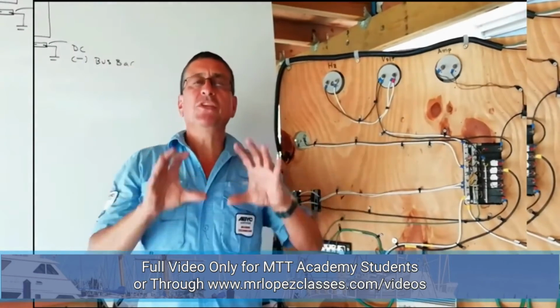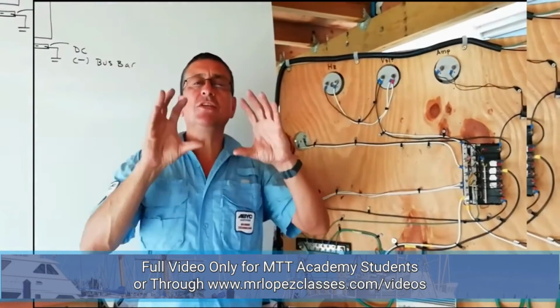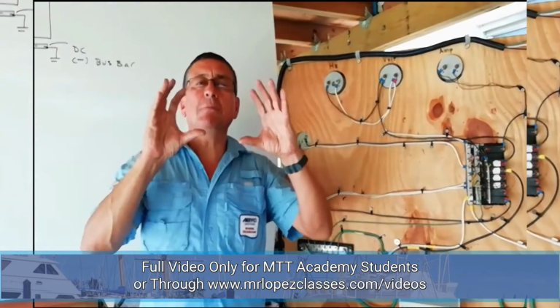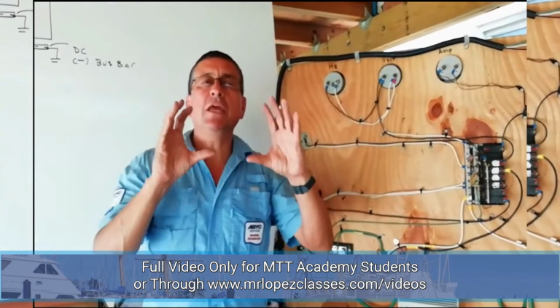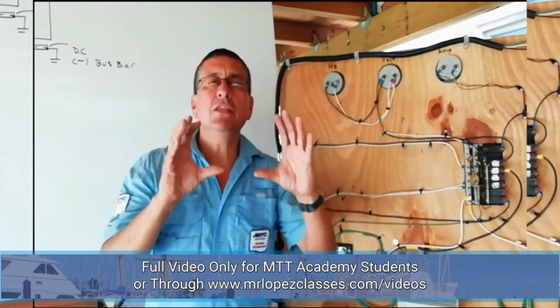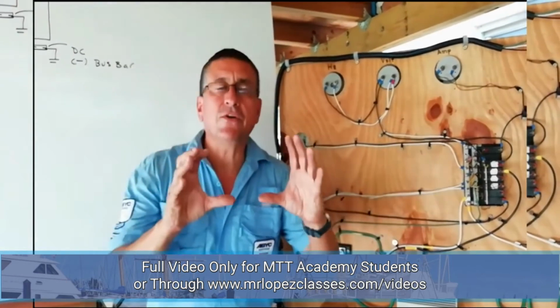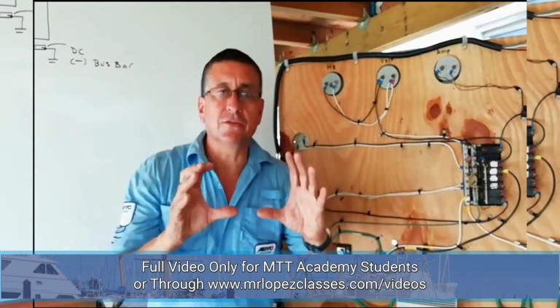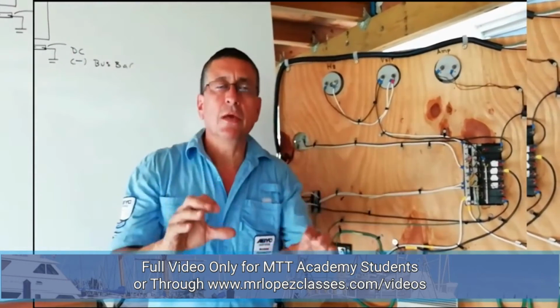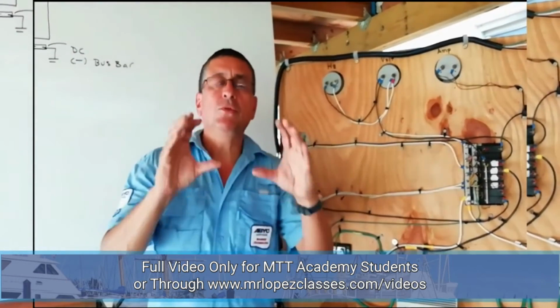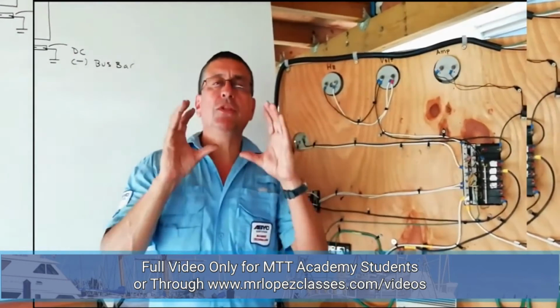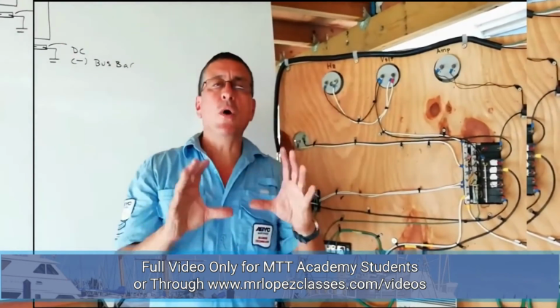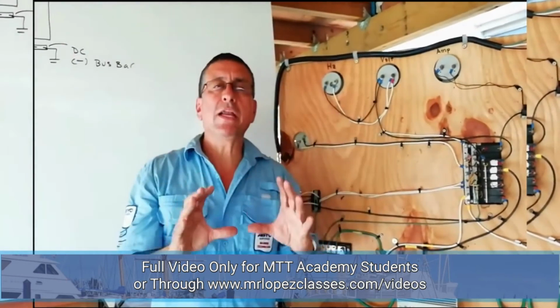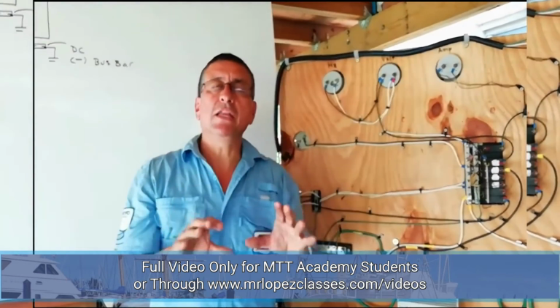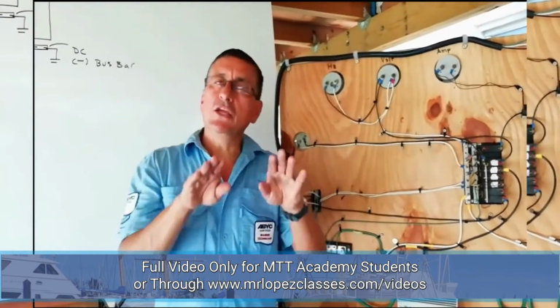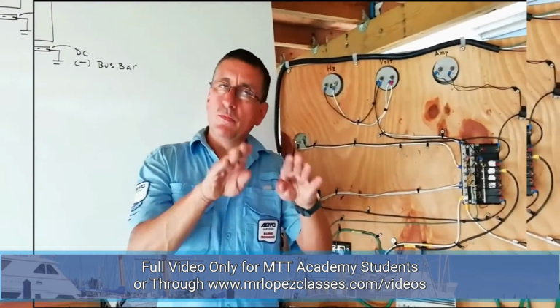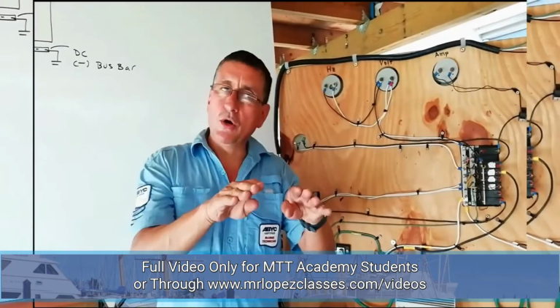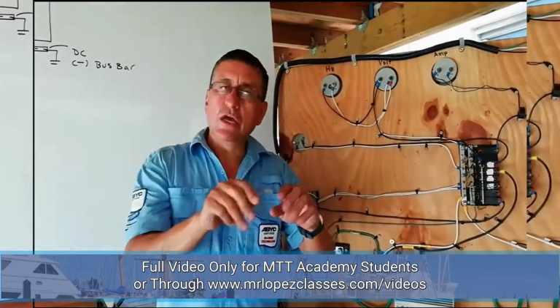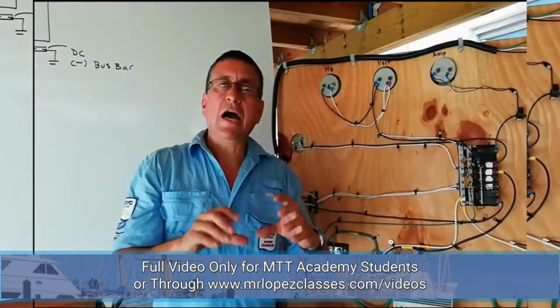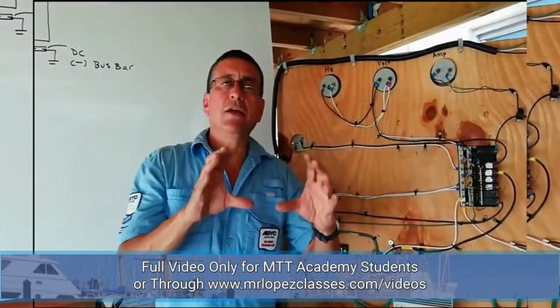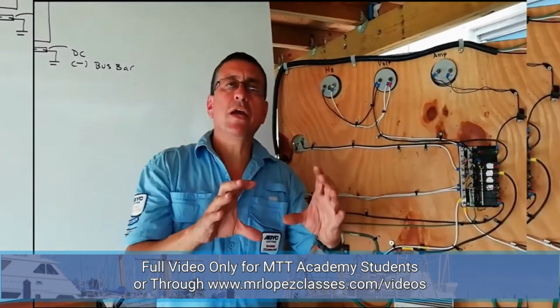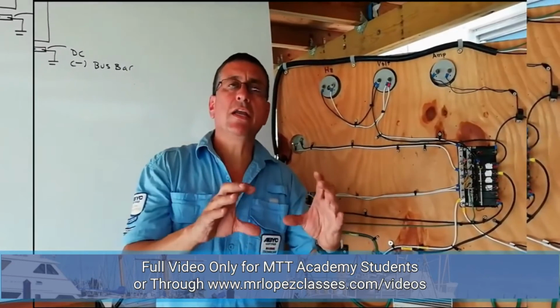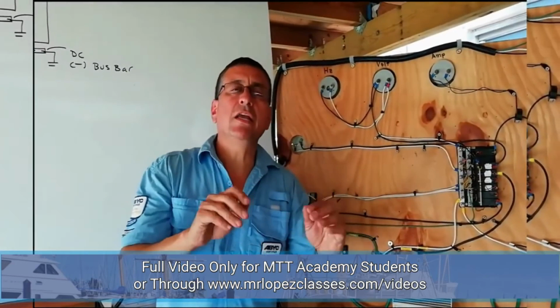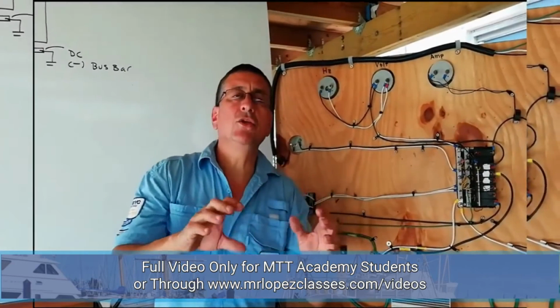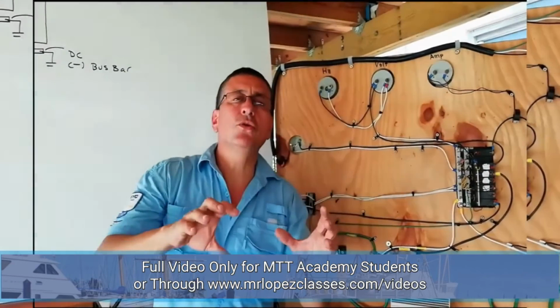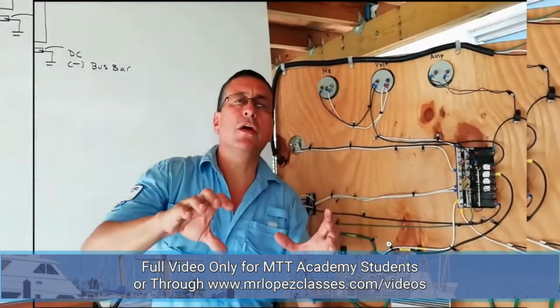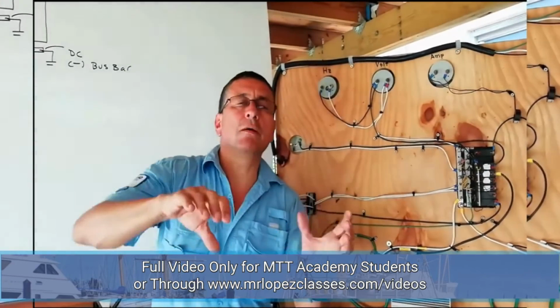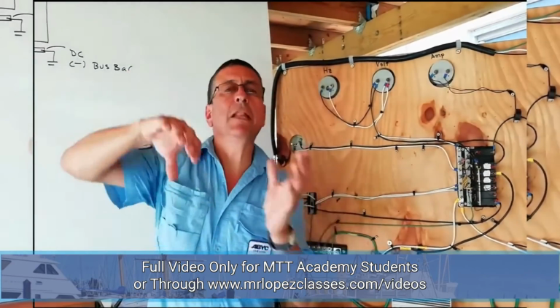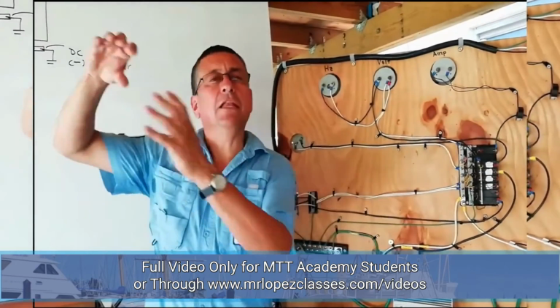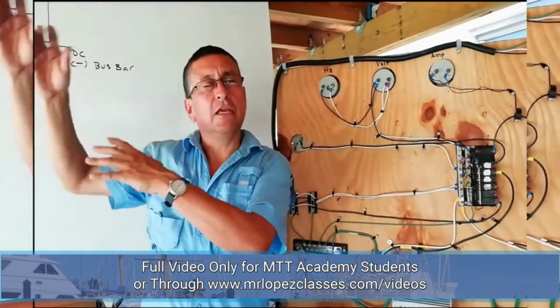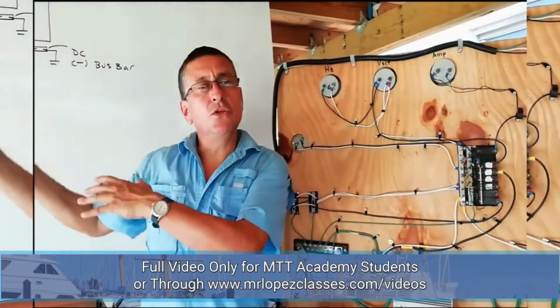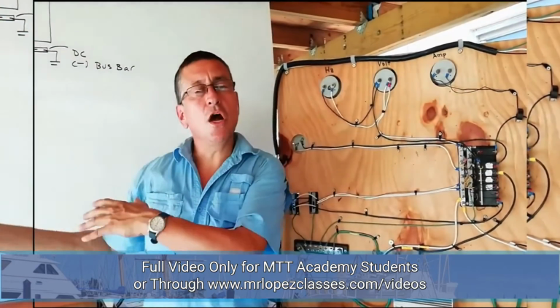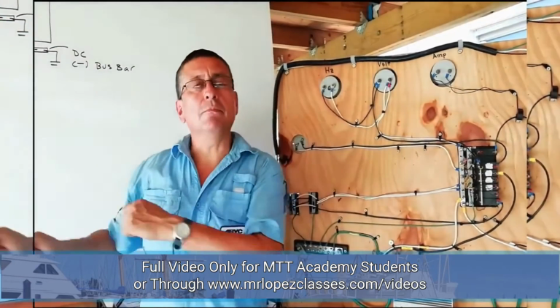This is the main difference between the wiring in your boat and the wiring in your building, in your home.